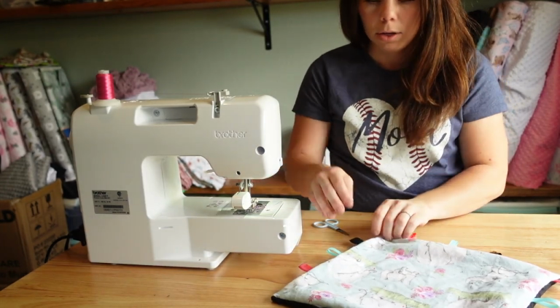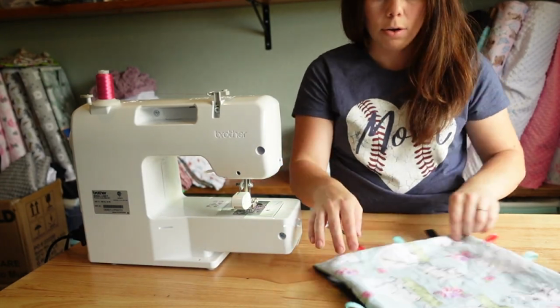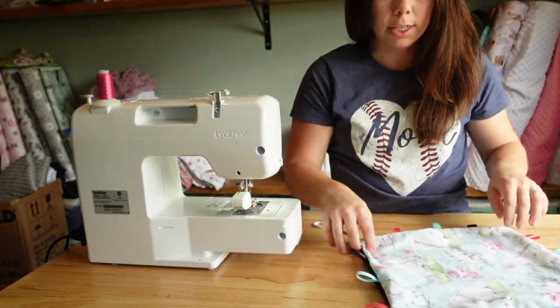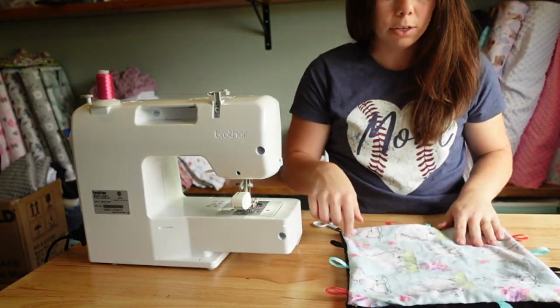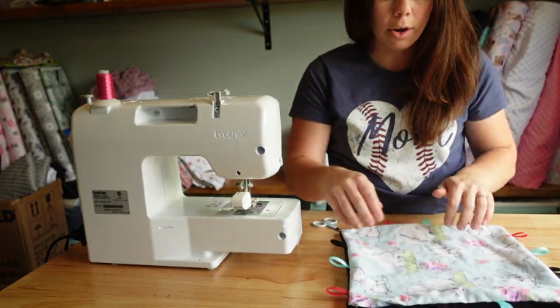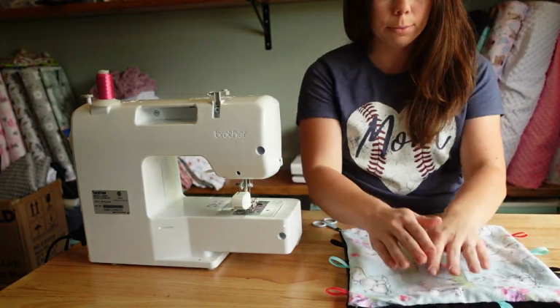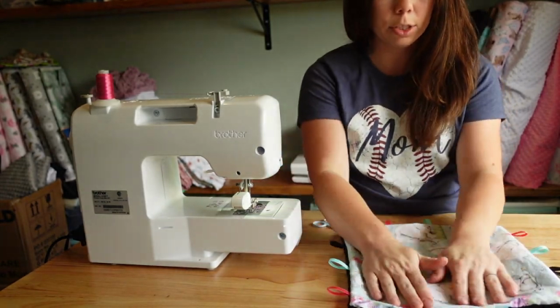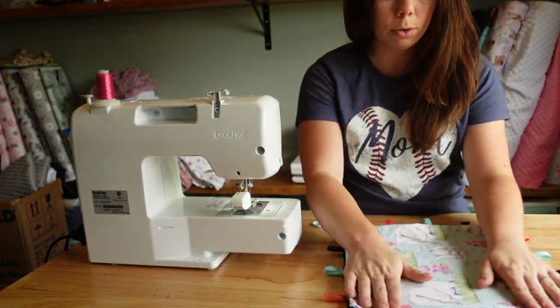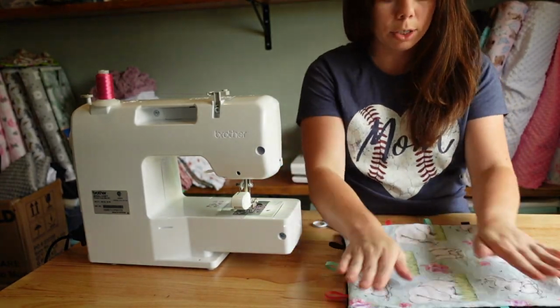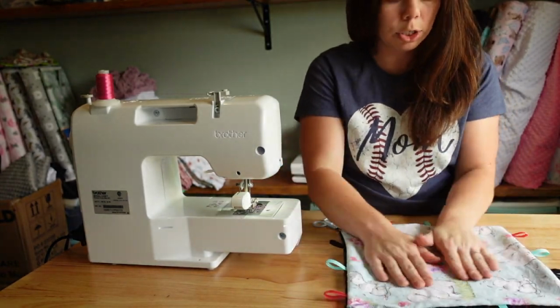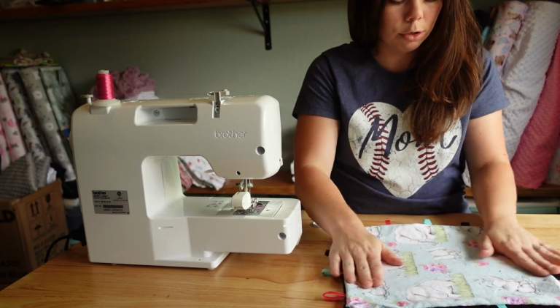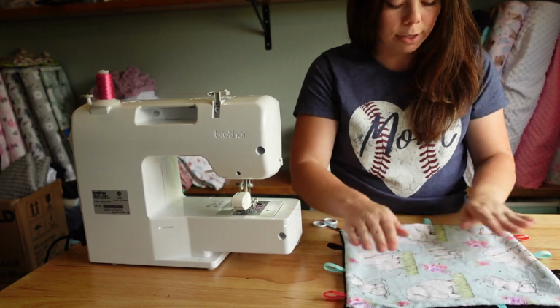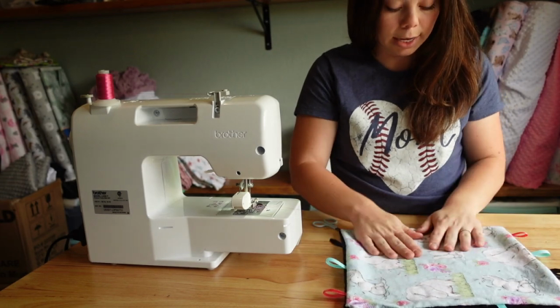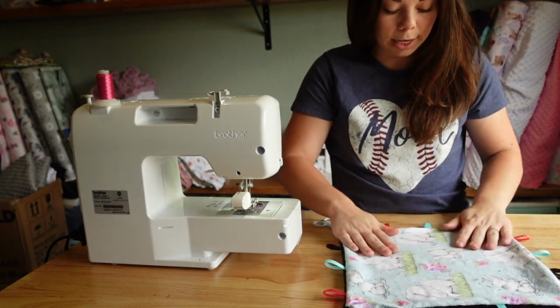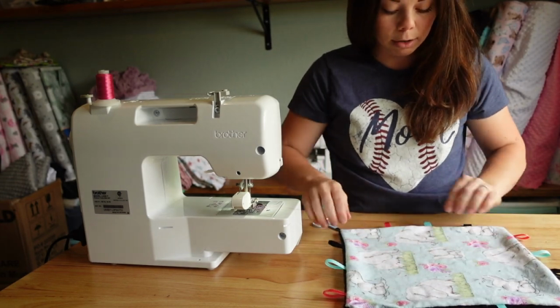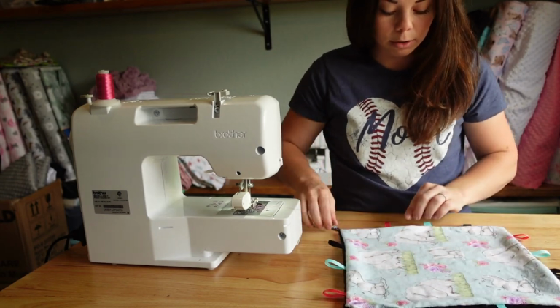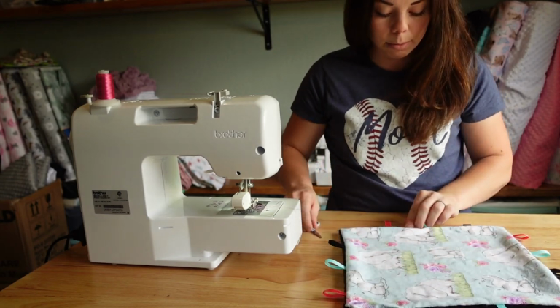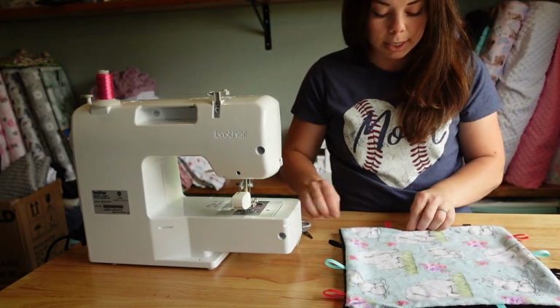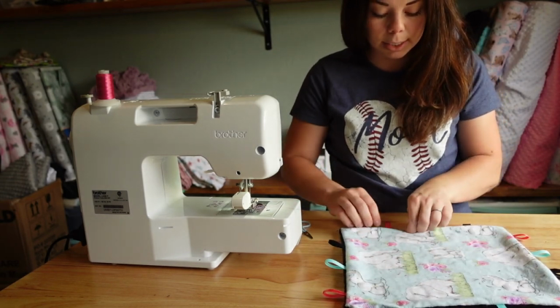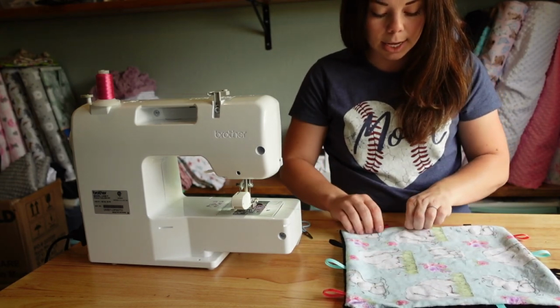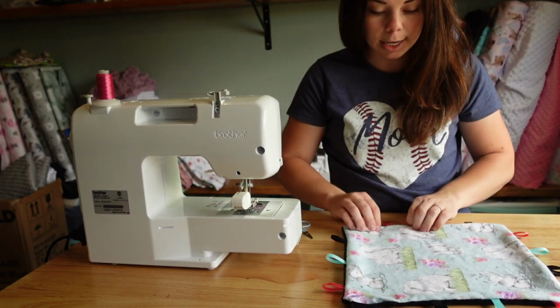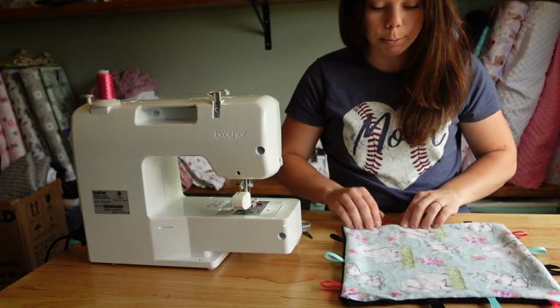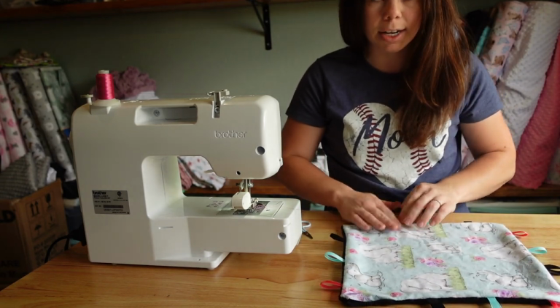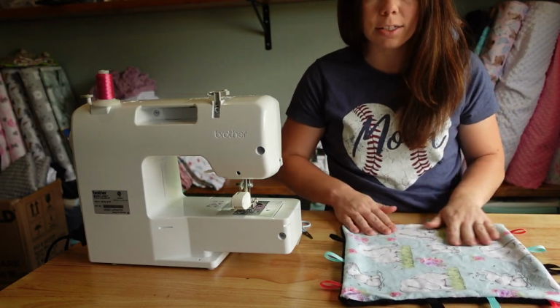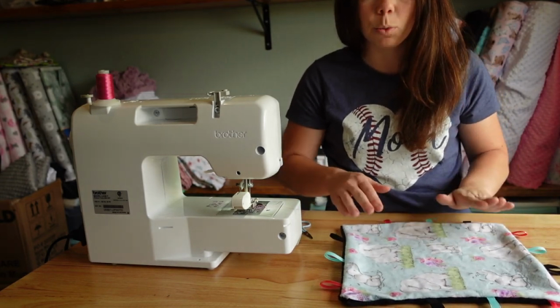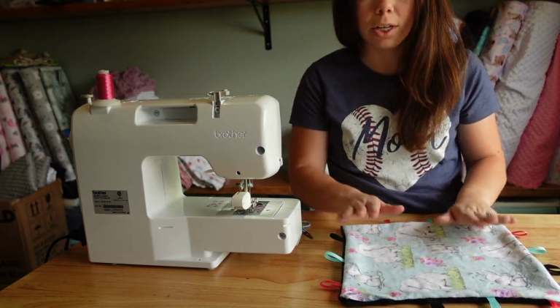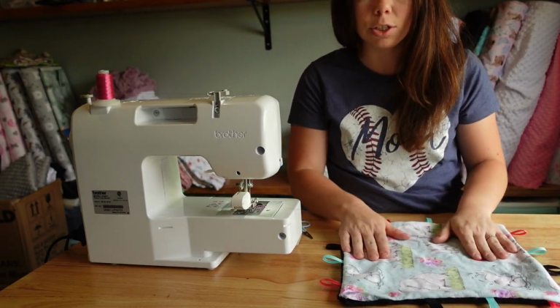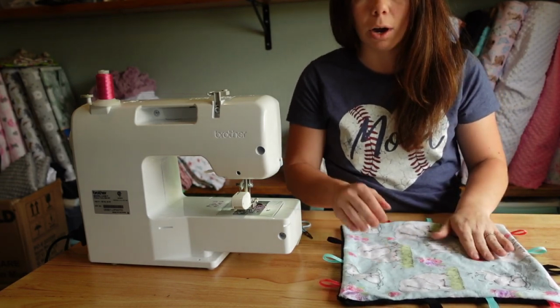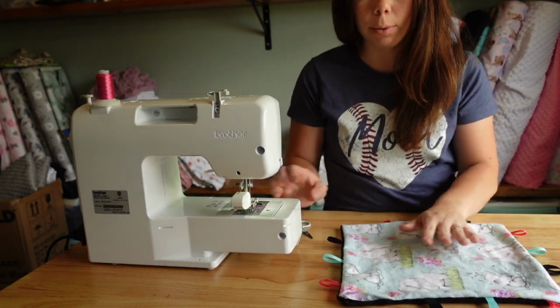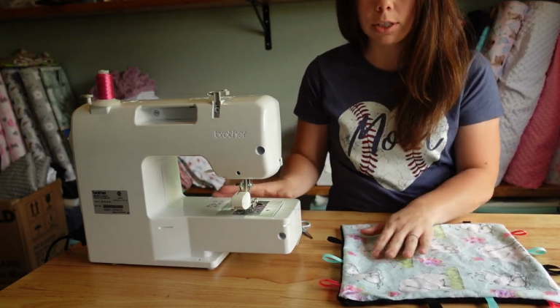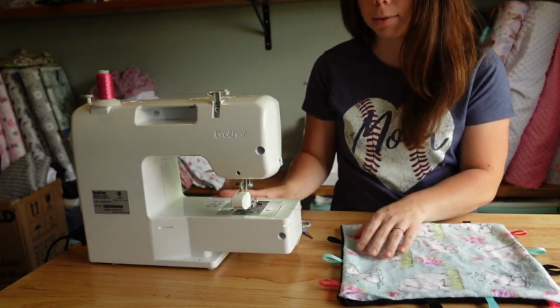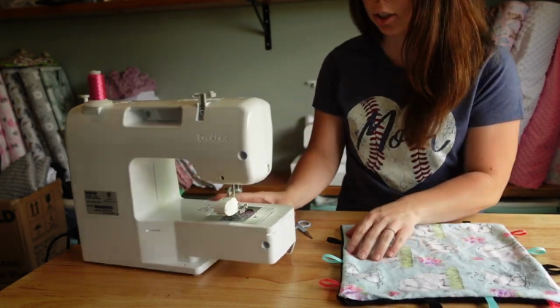Okay so now I'm just going to flatten it out a little bit and pin it so we can do our top stitch.